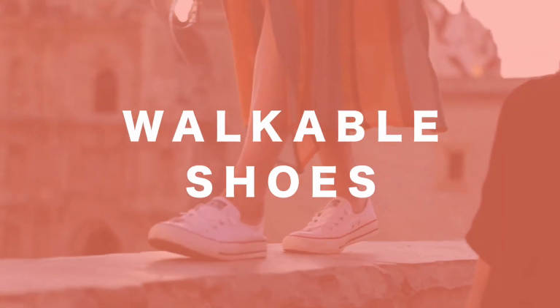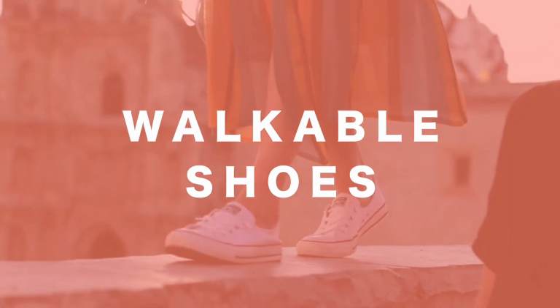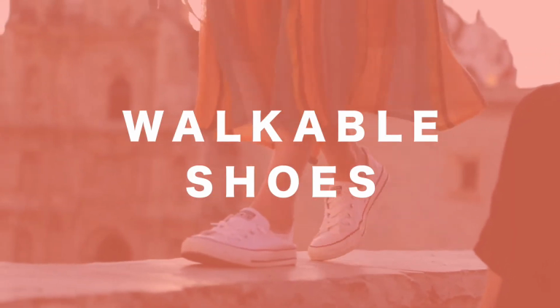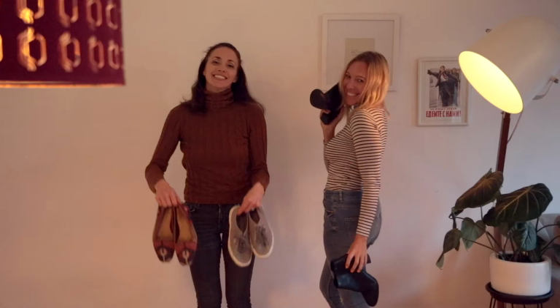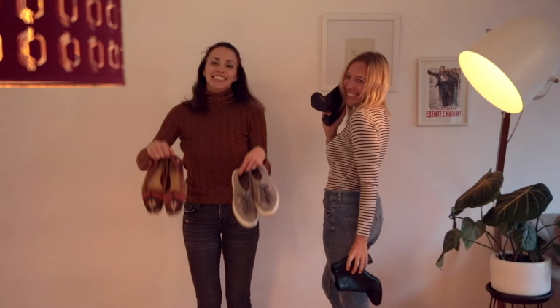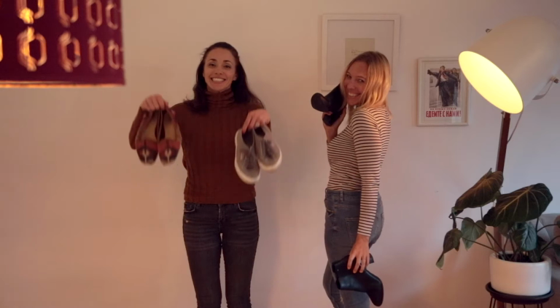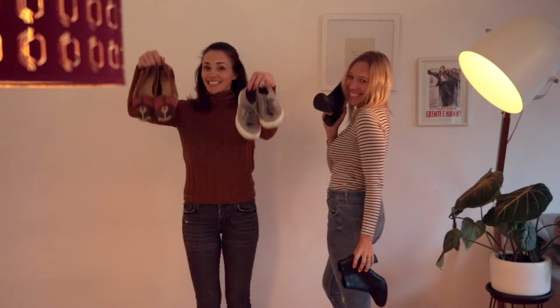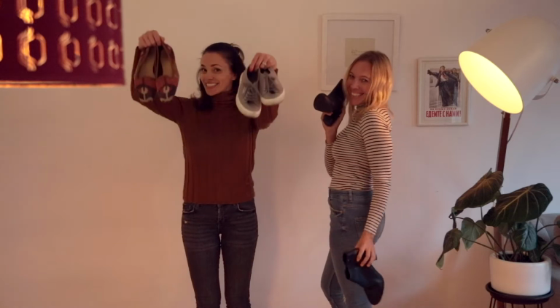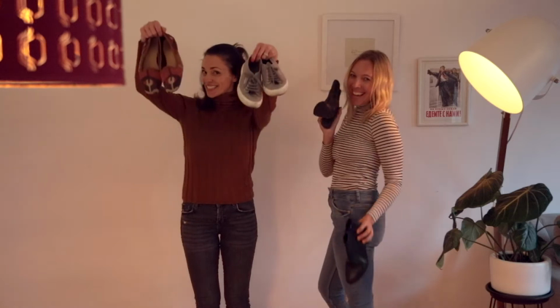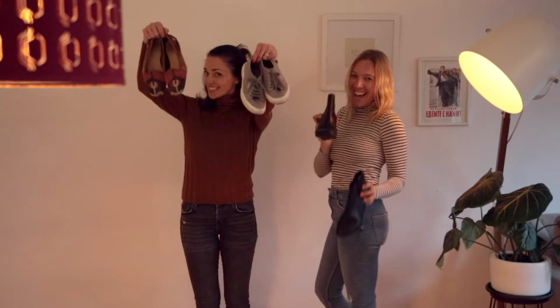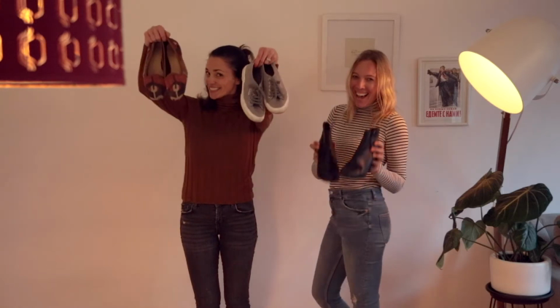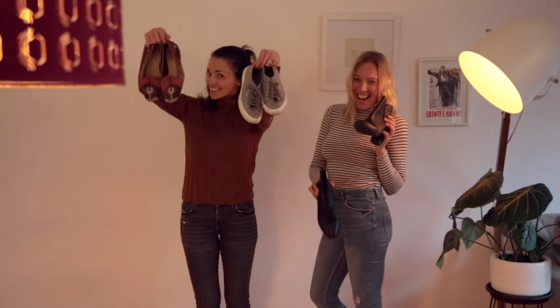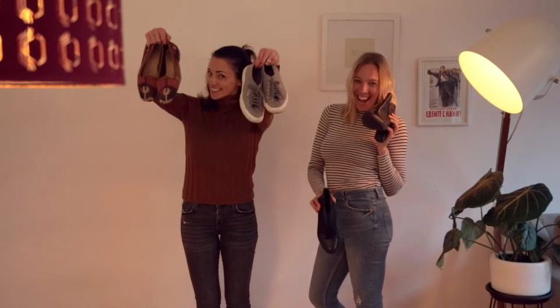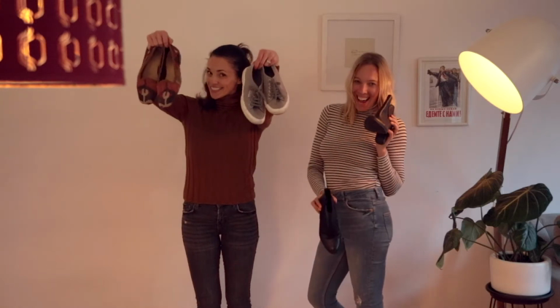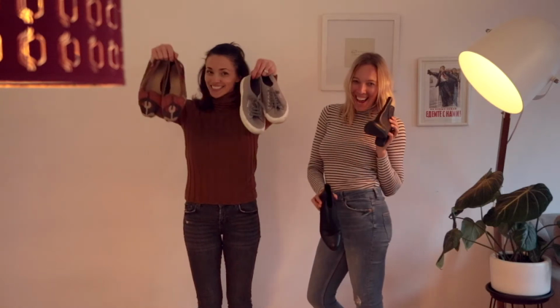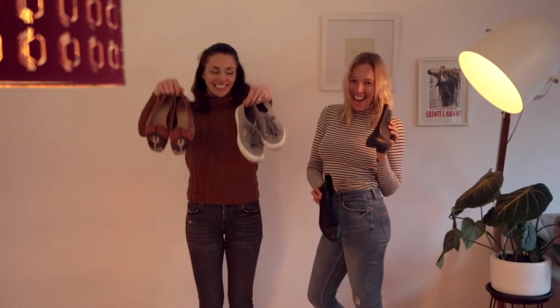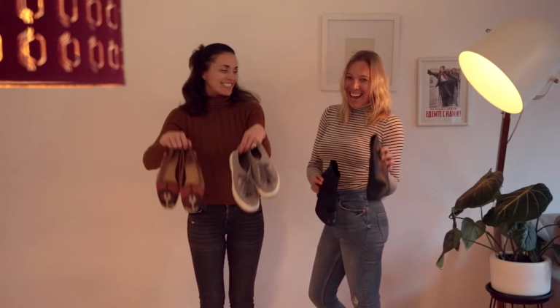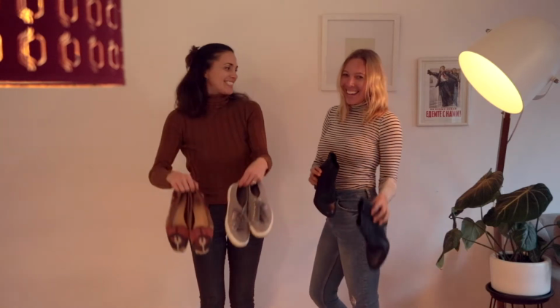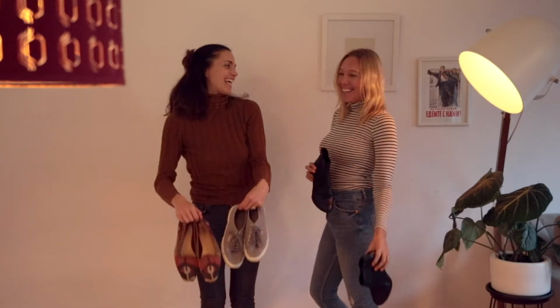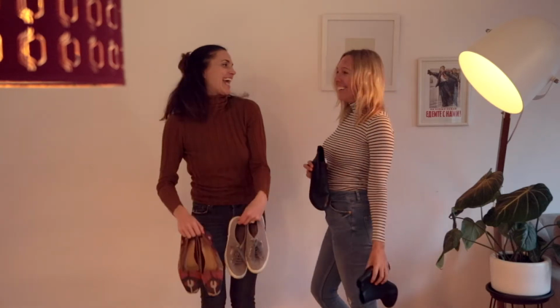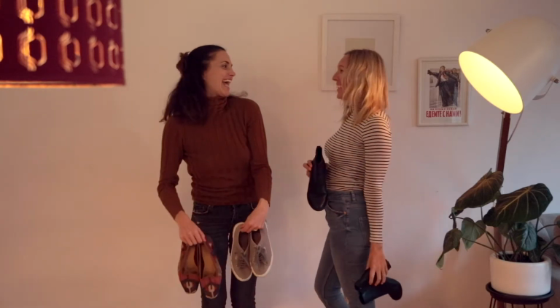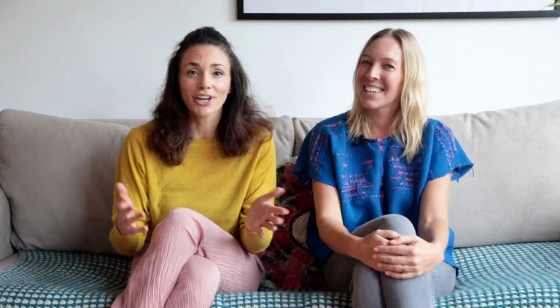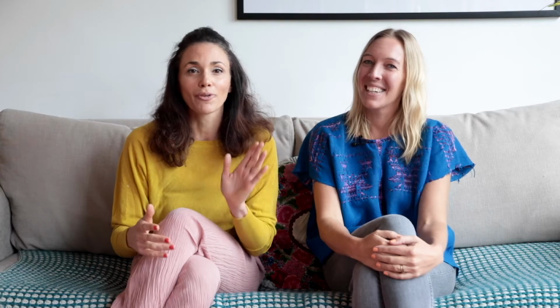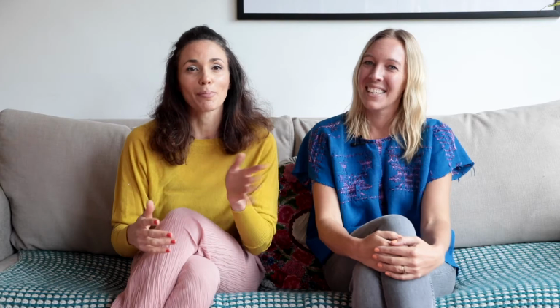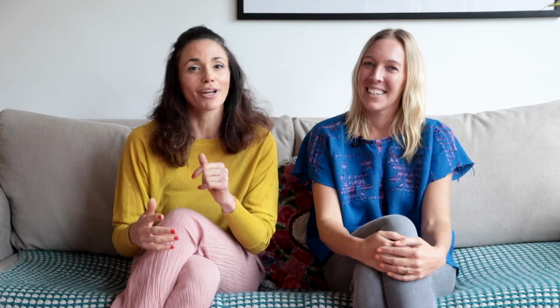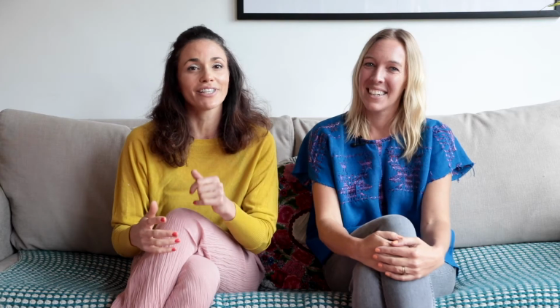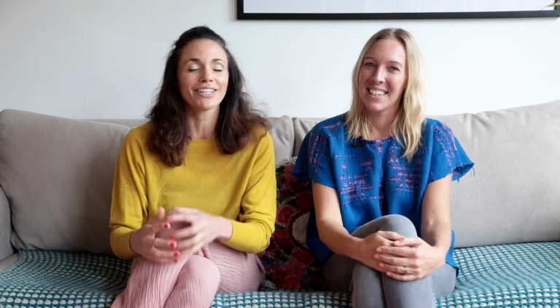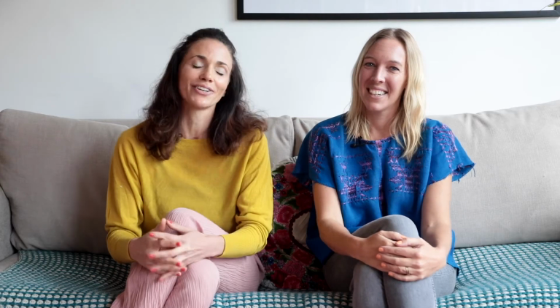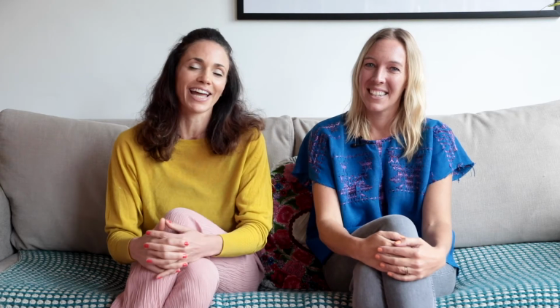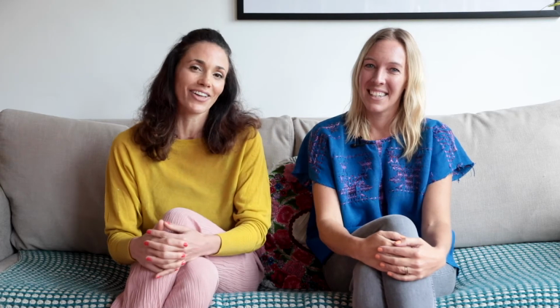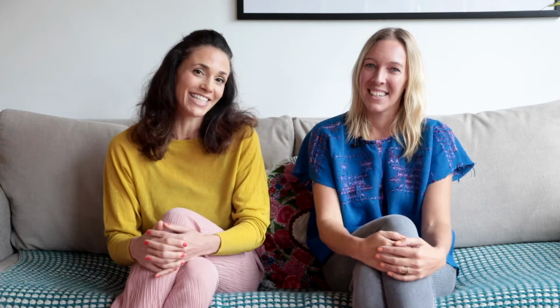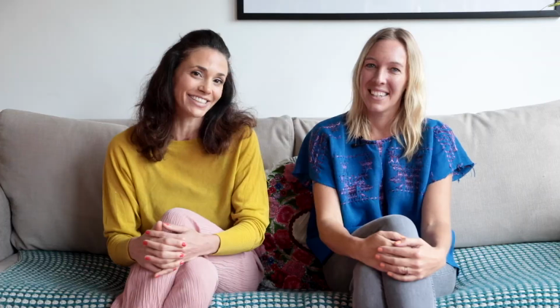One pair of flats, one pair of sneakers, and one pair of booties — and then you're good to go from a market visit to a night out on the town.